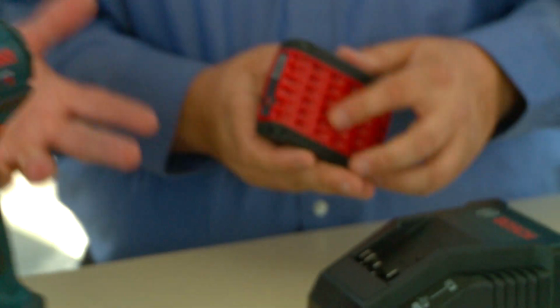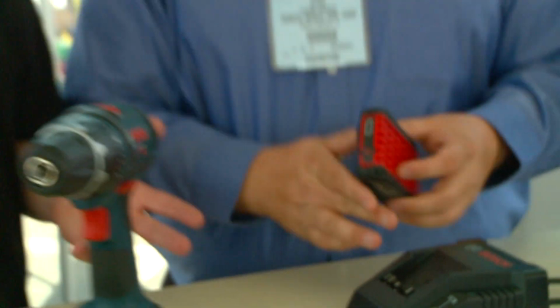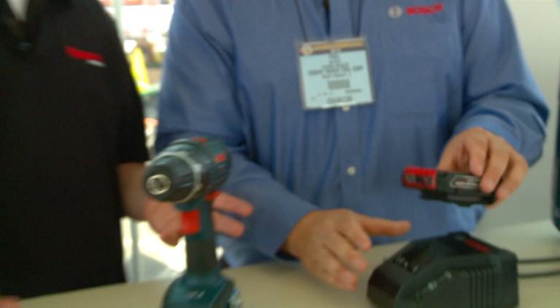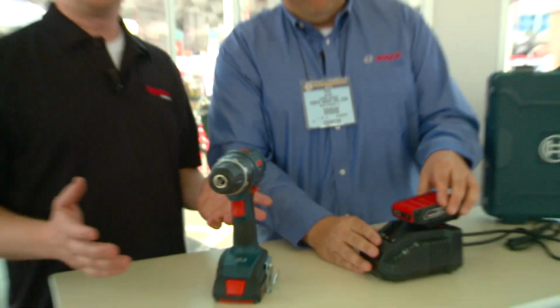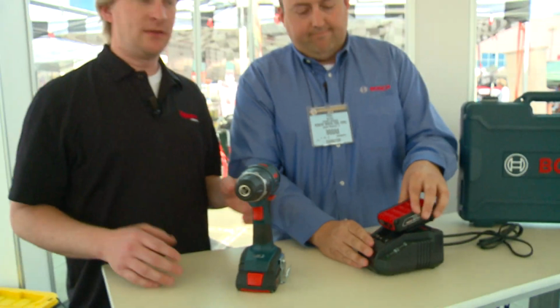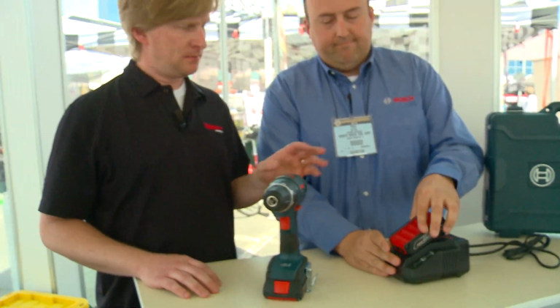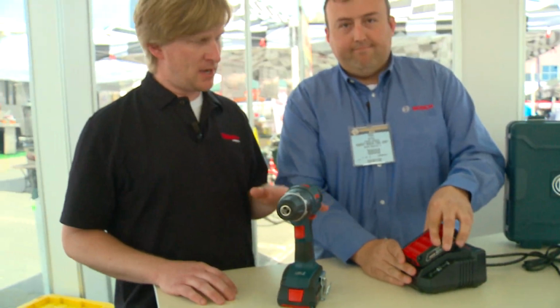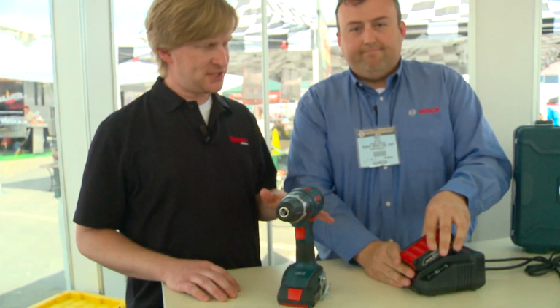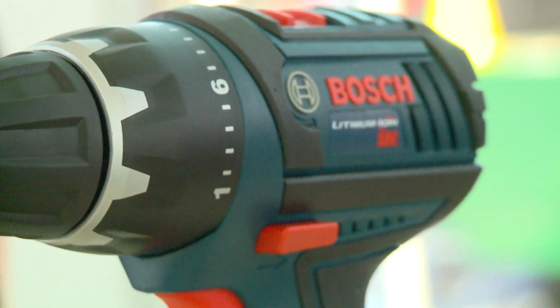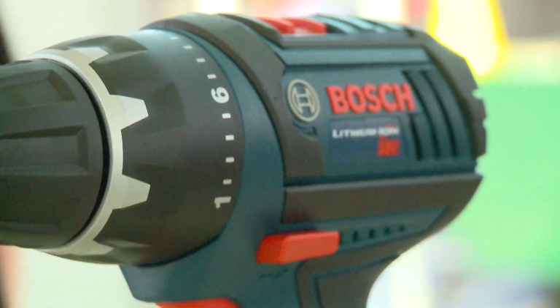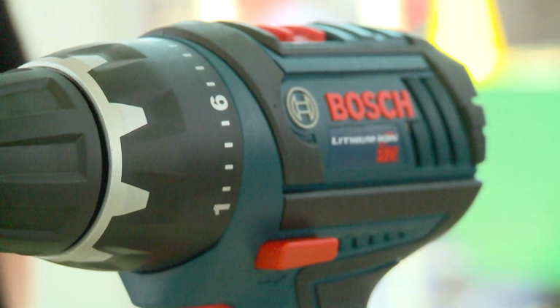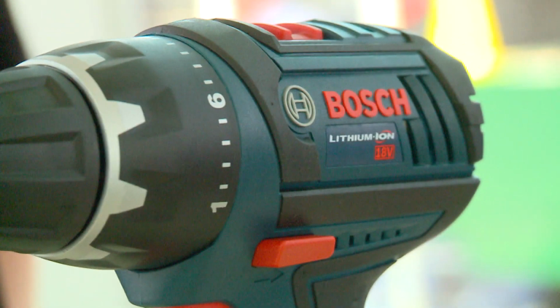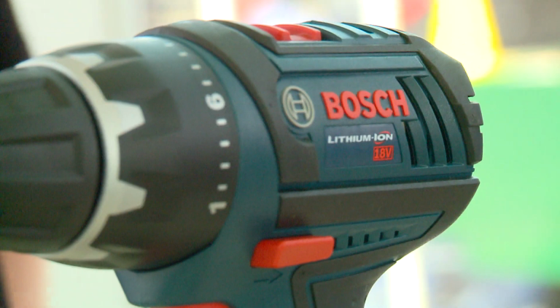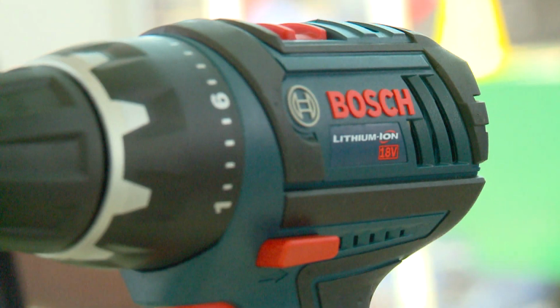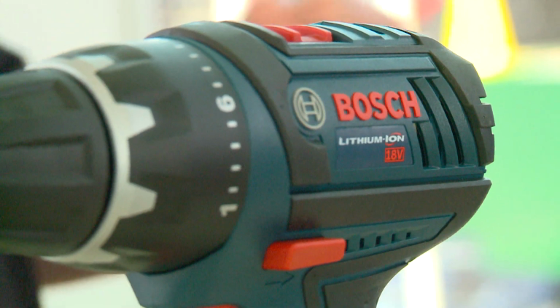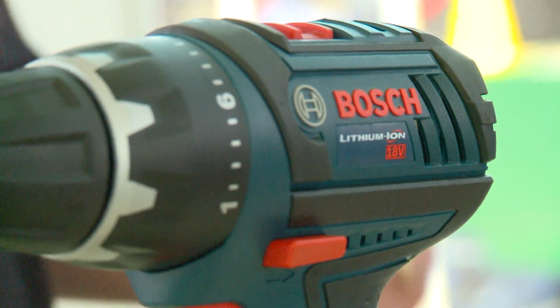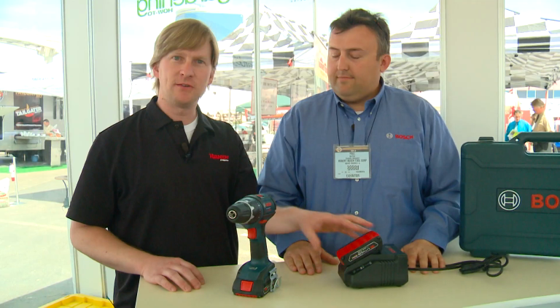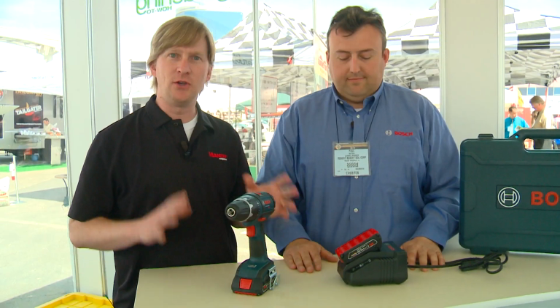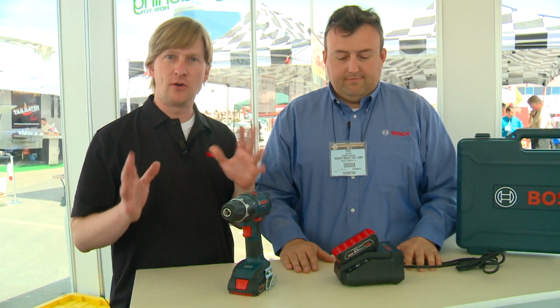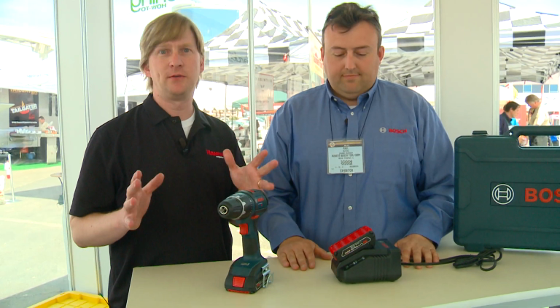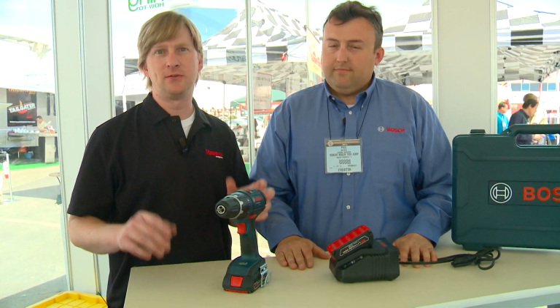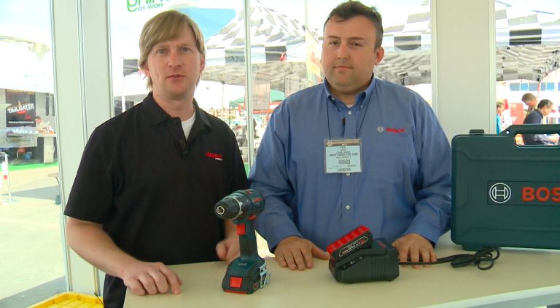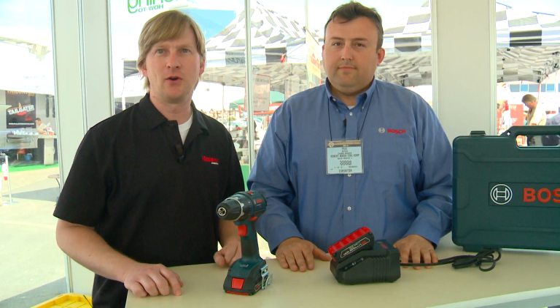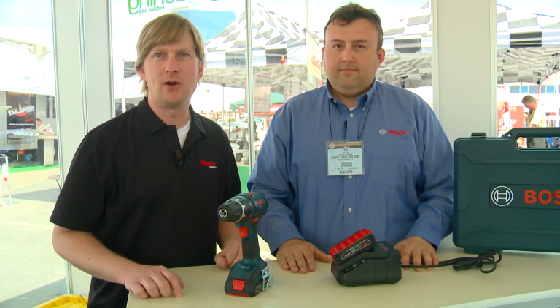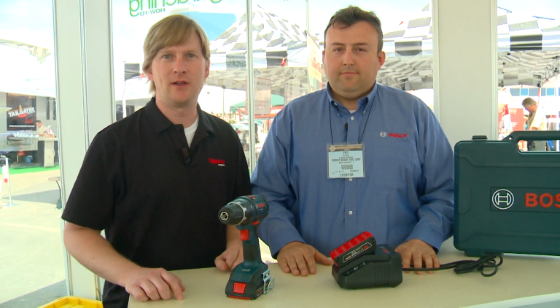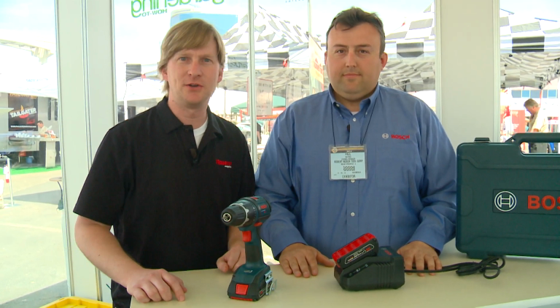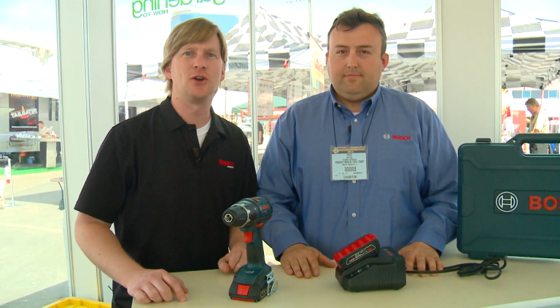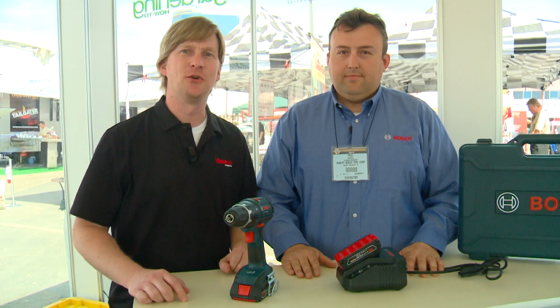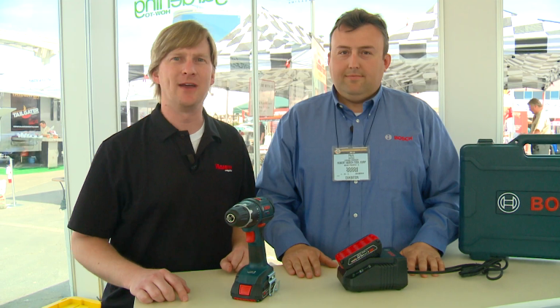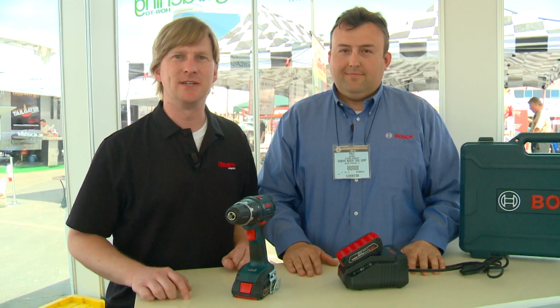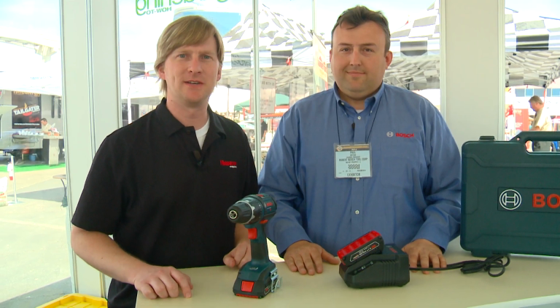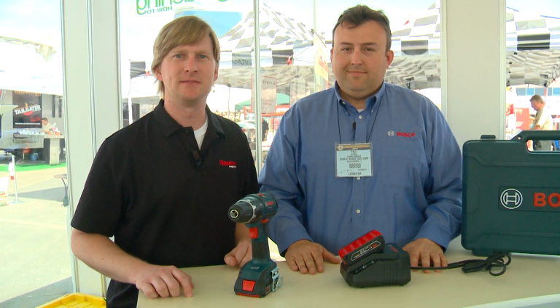So there you have it — Bosch Technology. Smart charging, so you don't have to be so smart about how to charge your batteries.